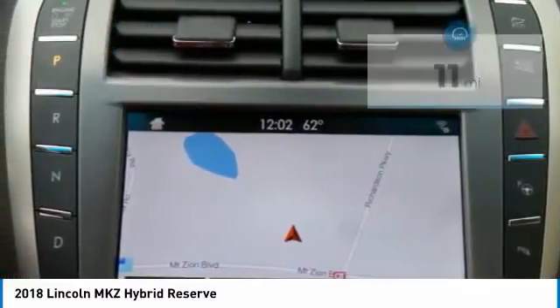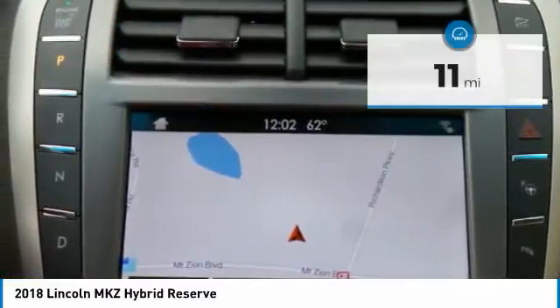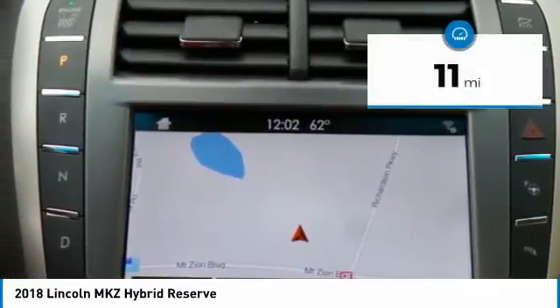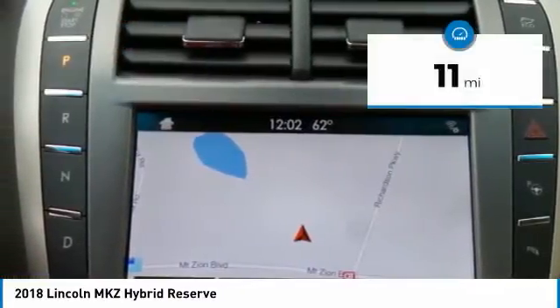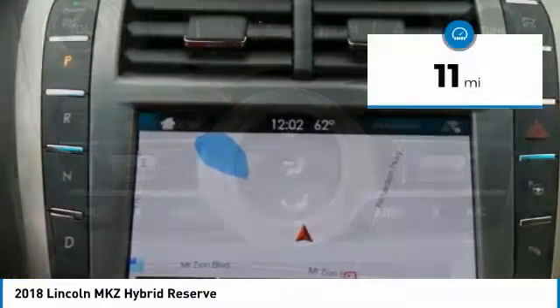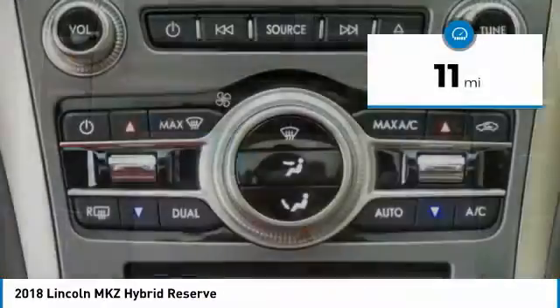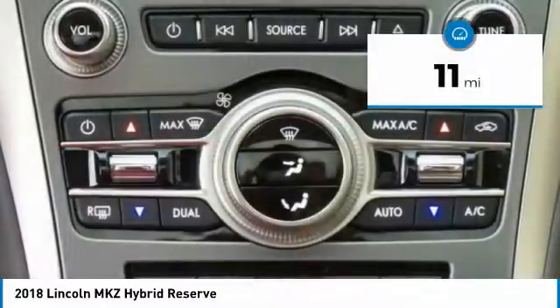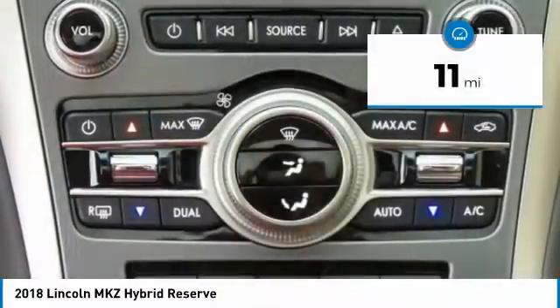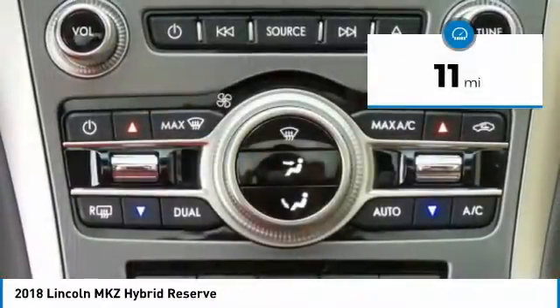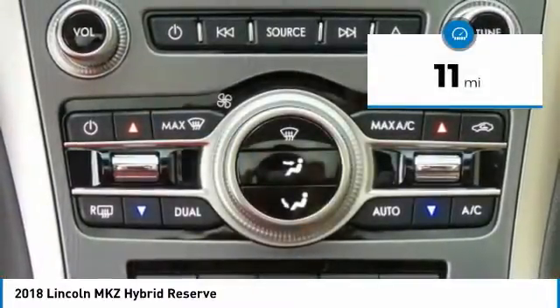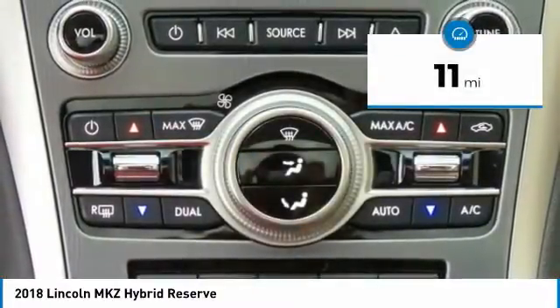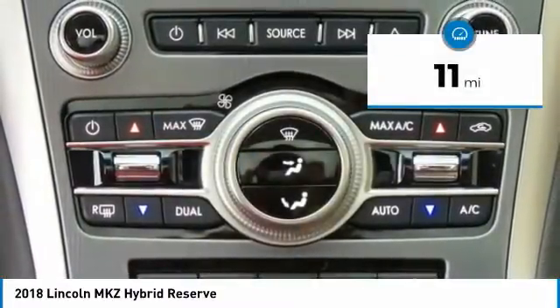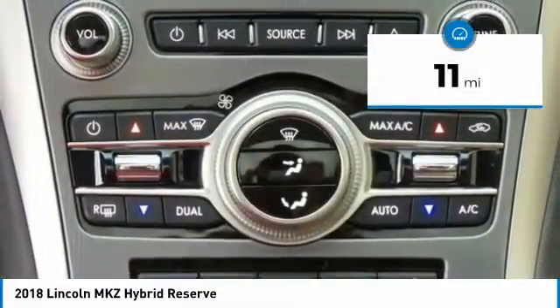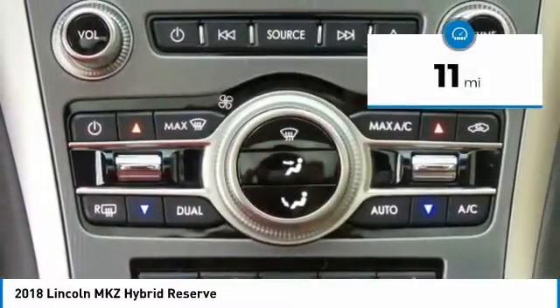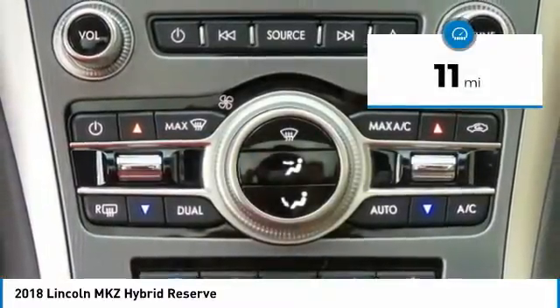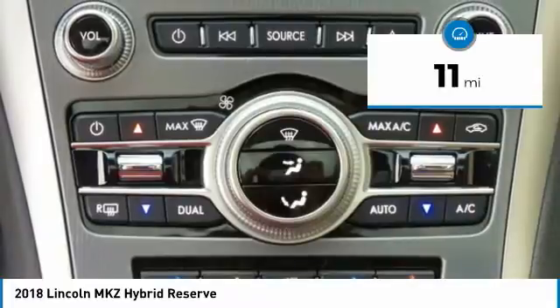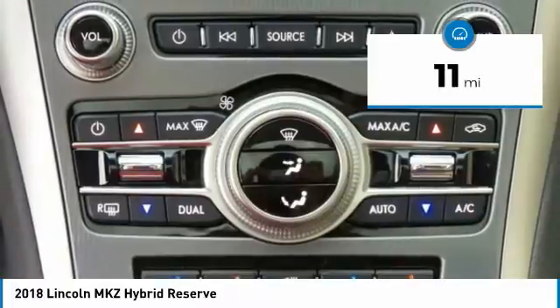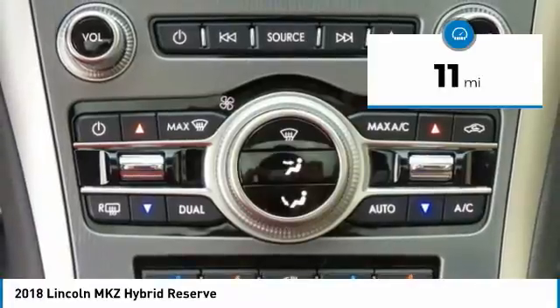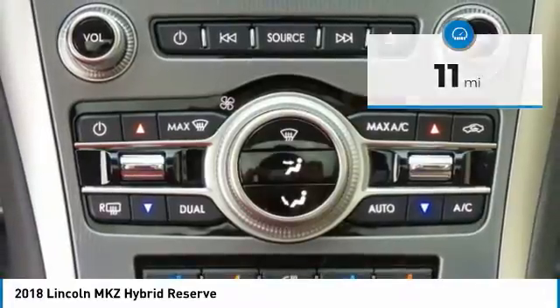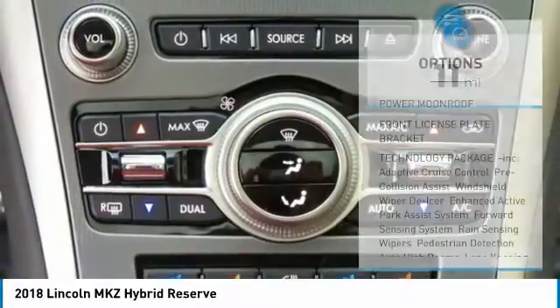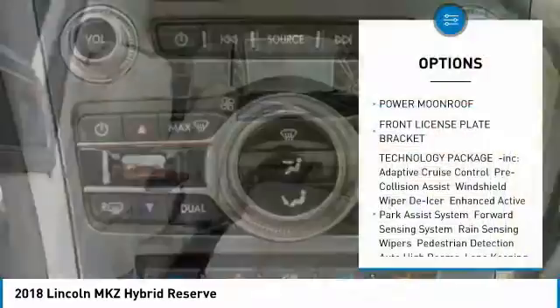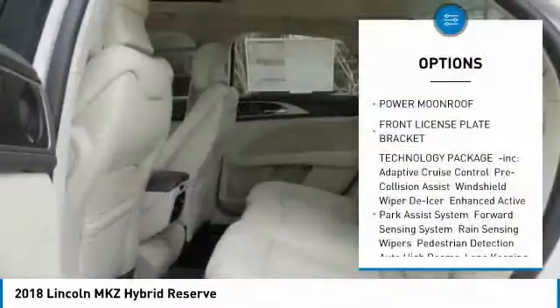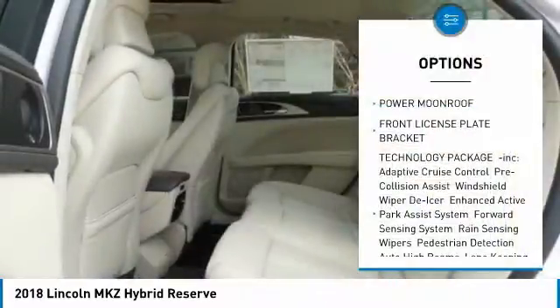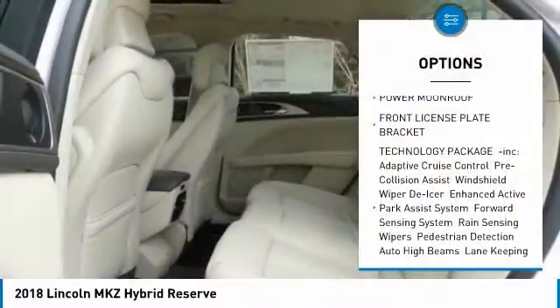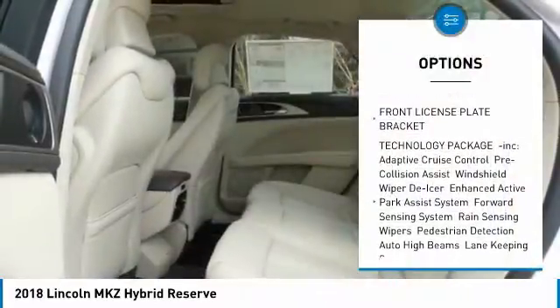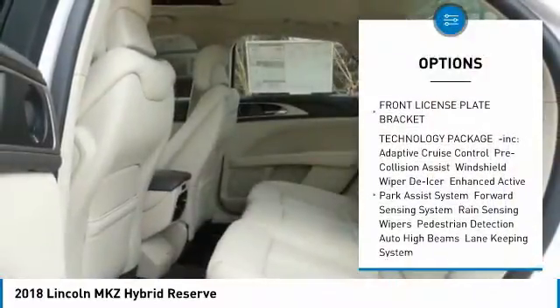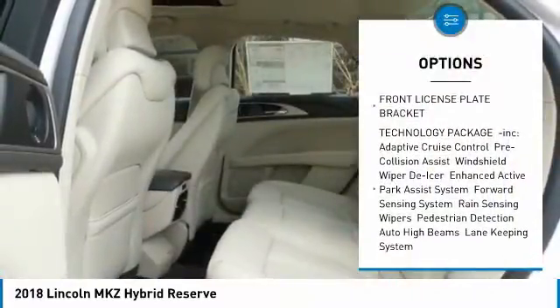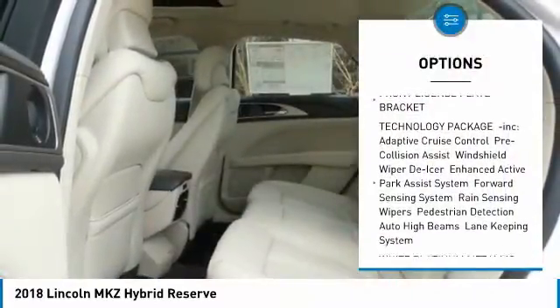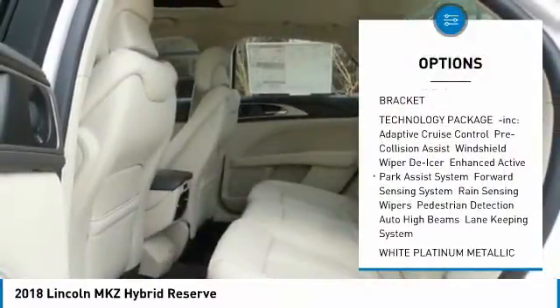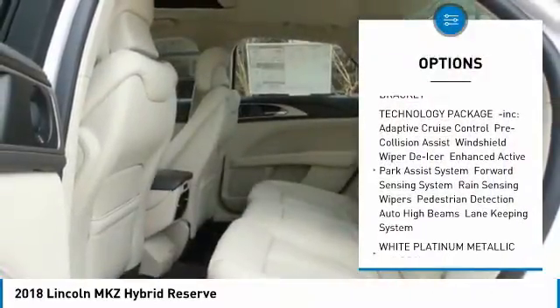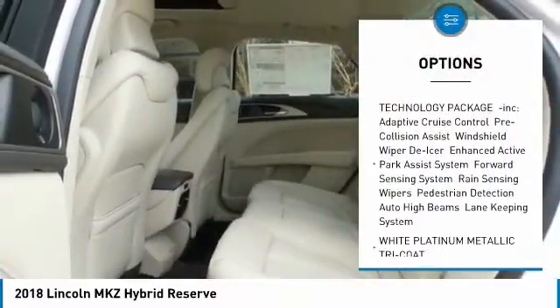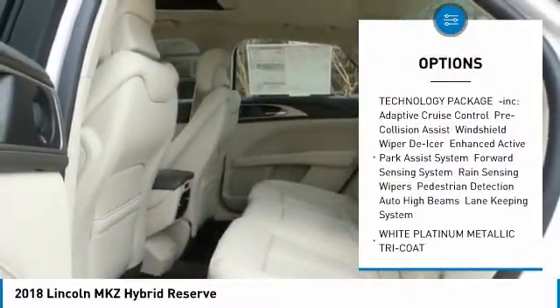This vehicle has less than 100 miles. Here are some of this vehicle's great options: Power Moonroof, Front License Plate Bracket.